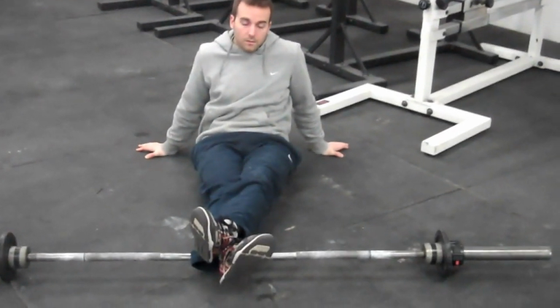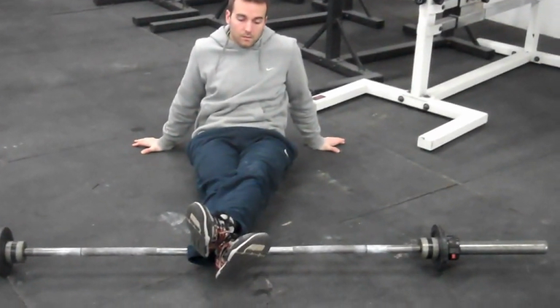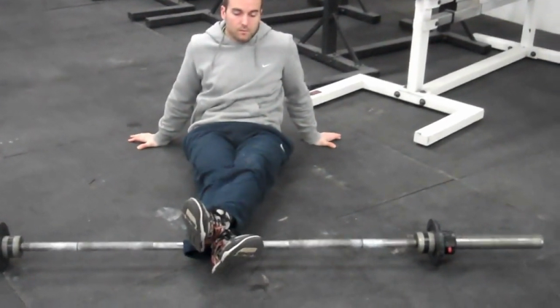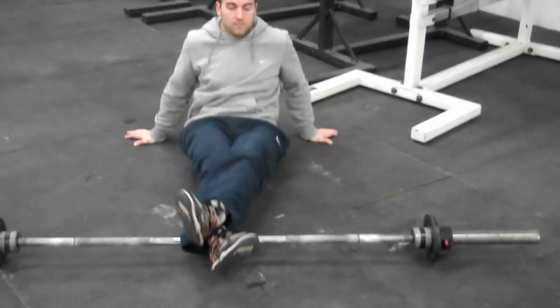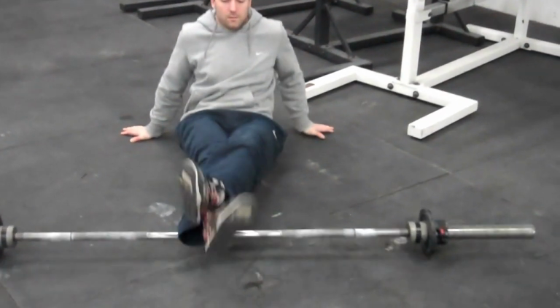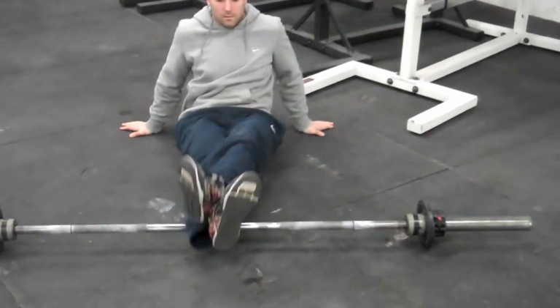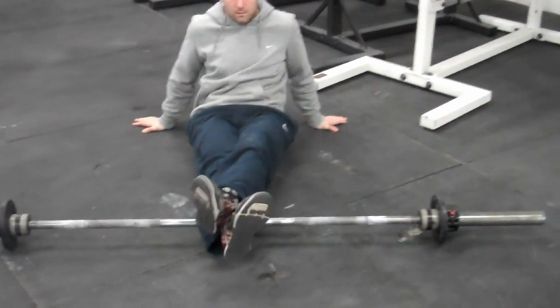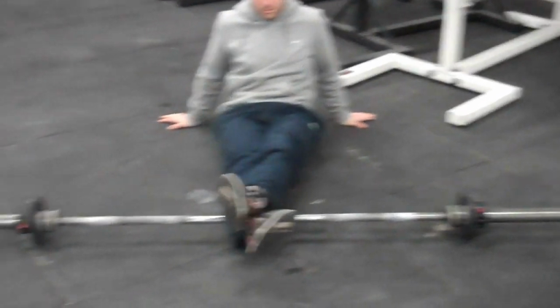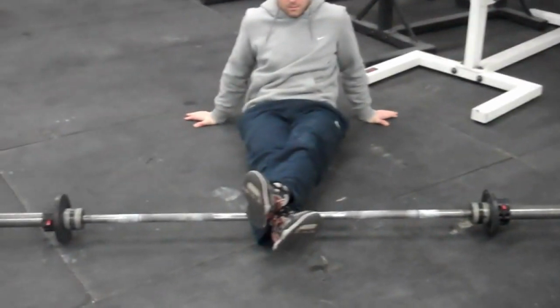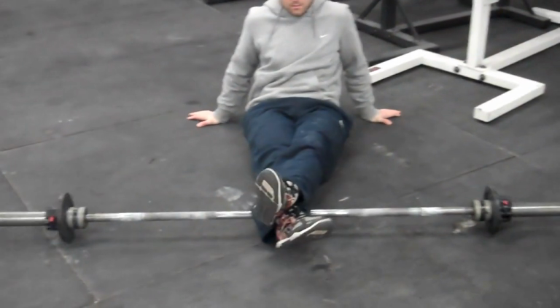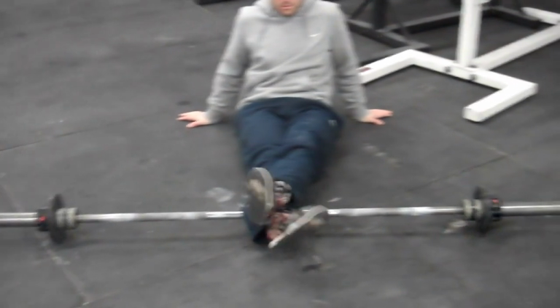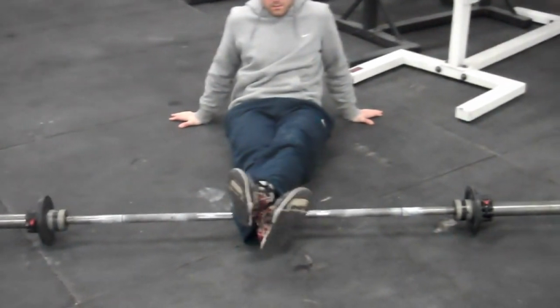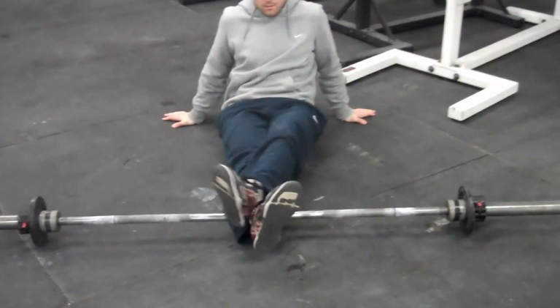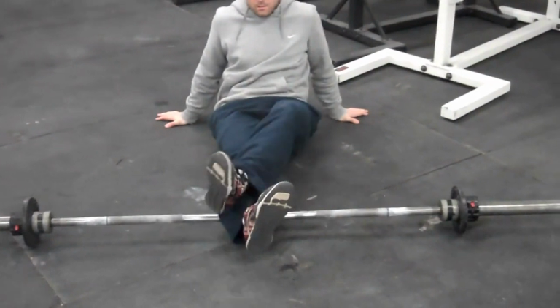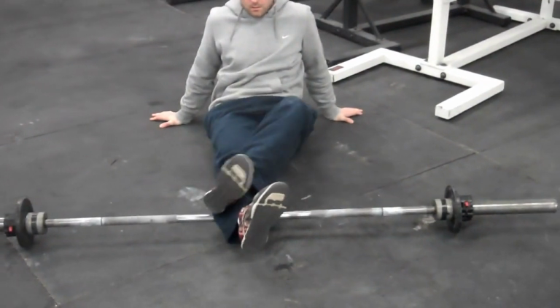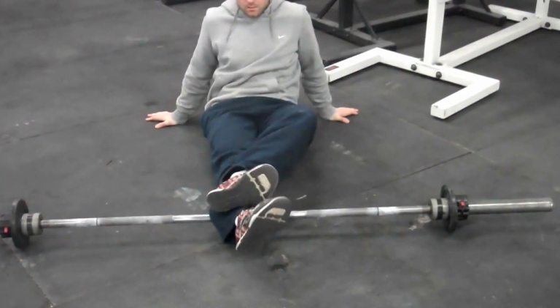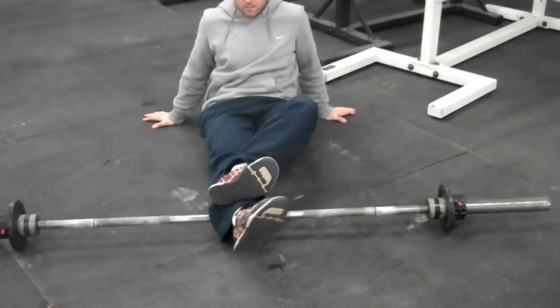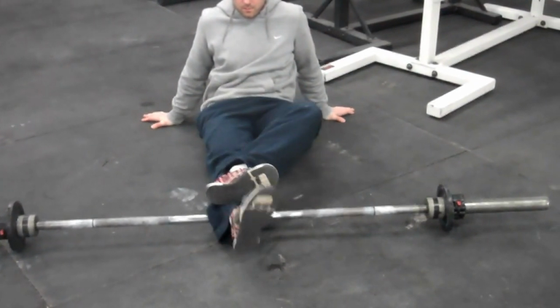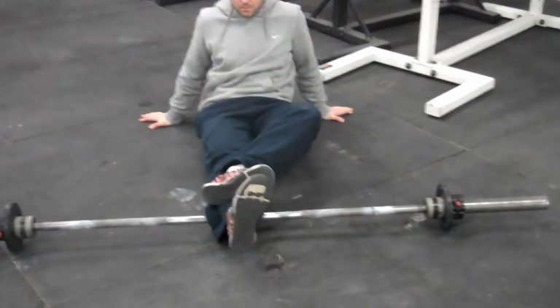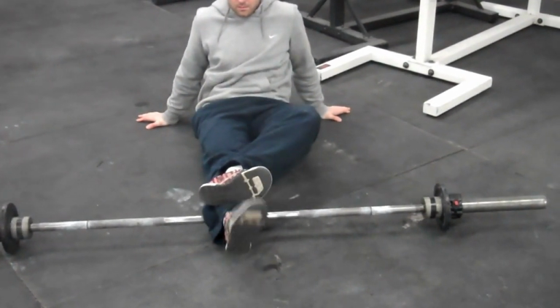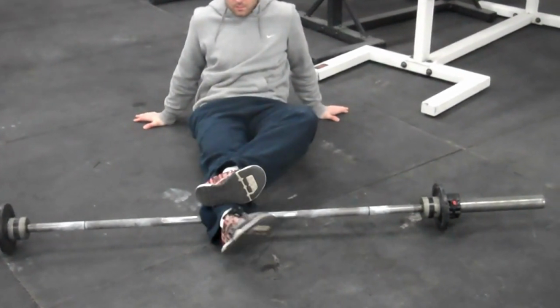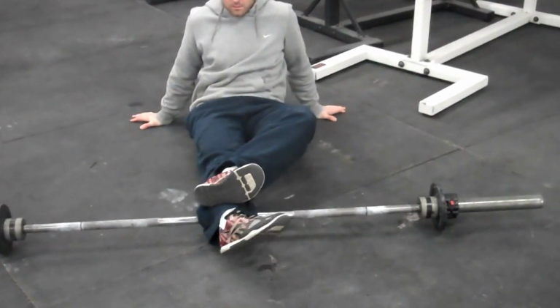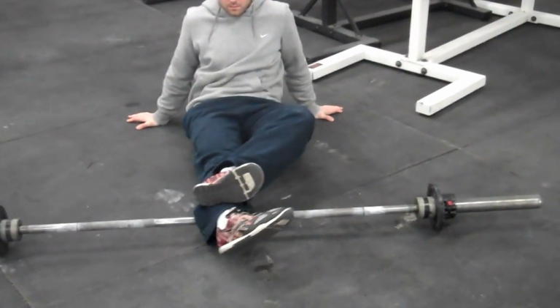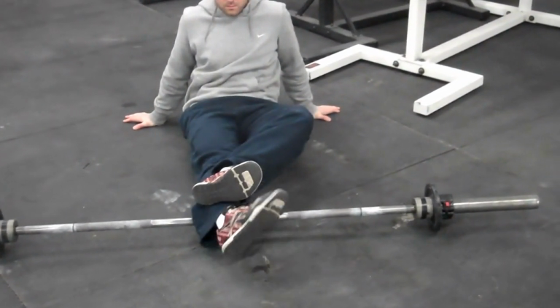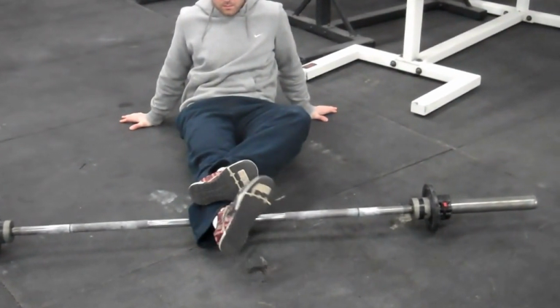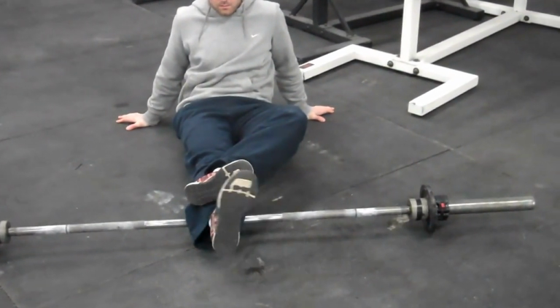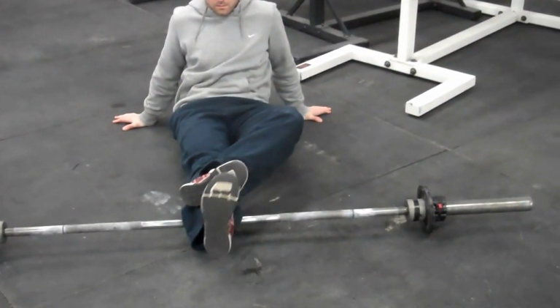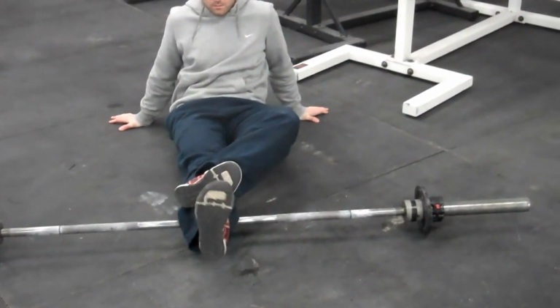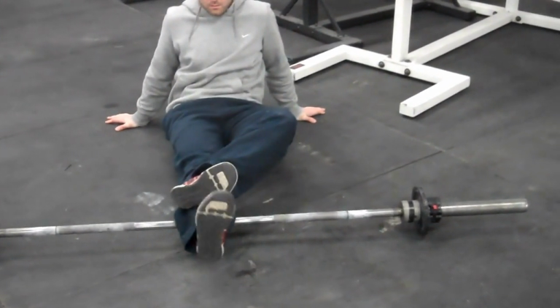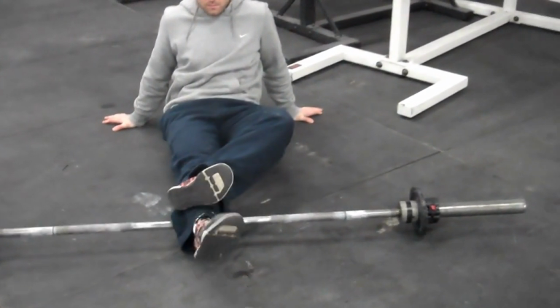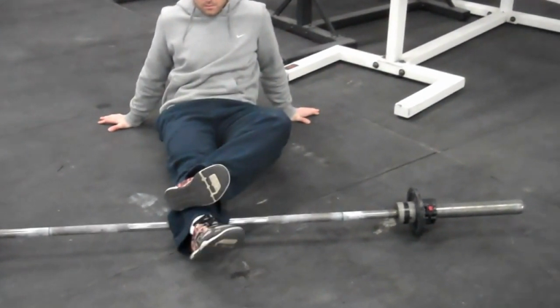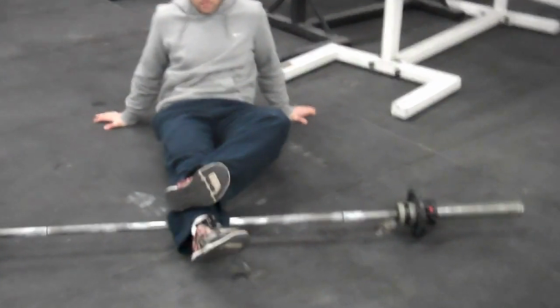So Coach Beretta here — we got two five-pound plates stacked on the barbell just to elevate it off the floor and allow for rolling capabilities.